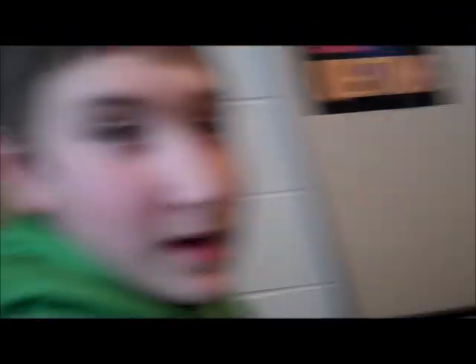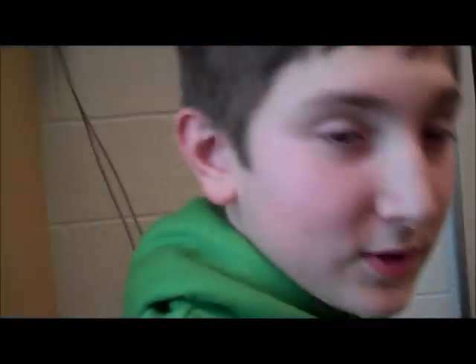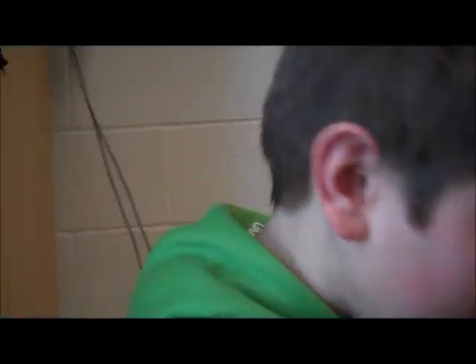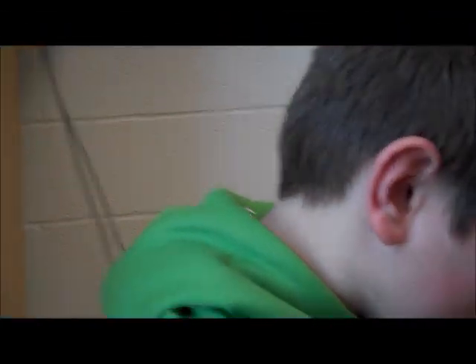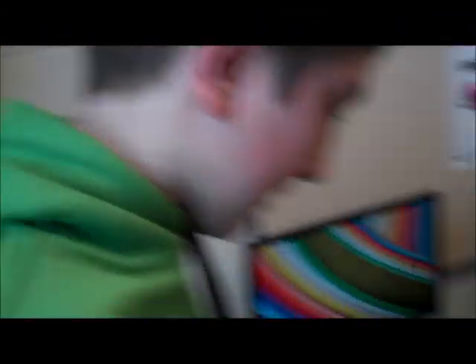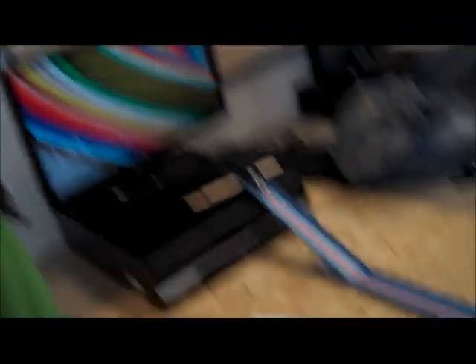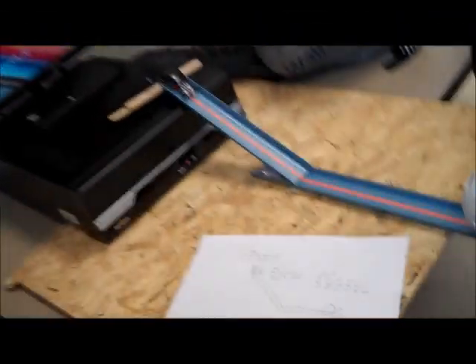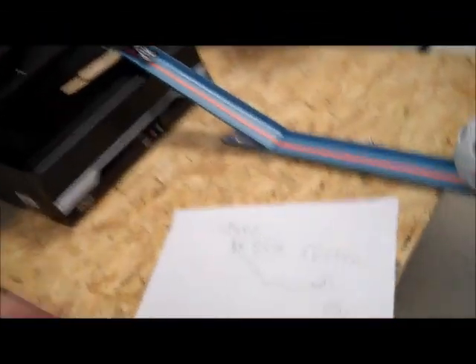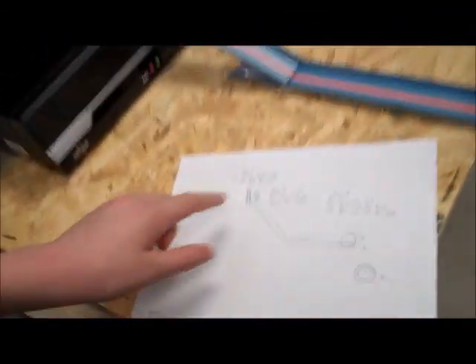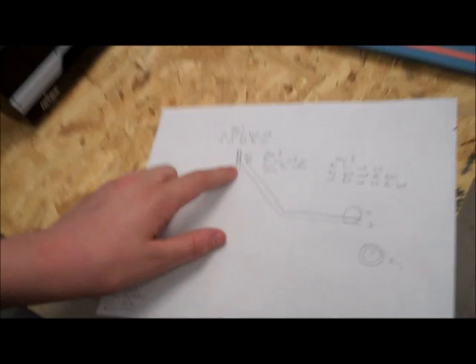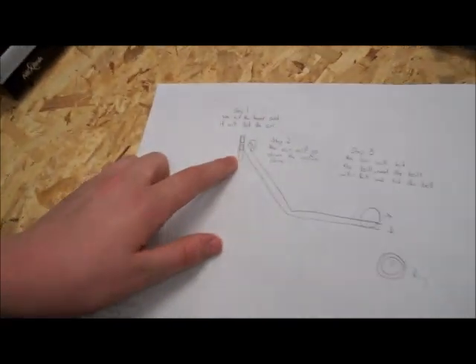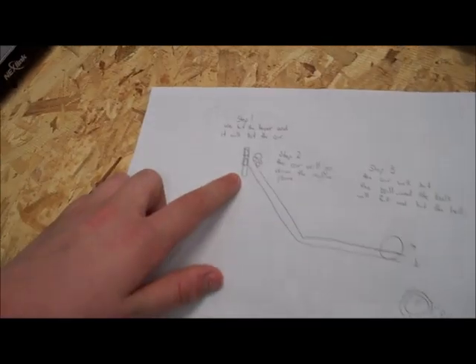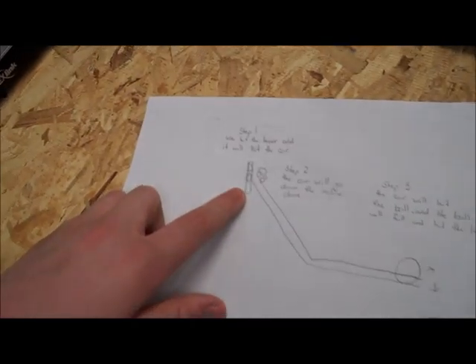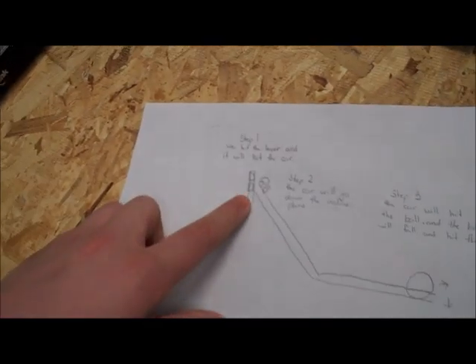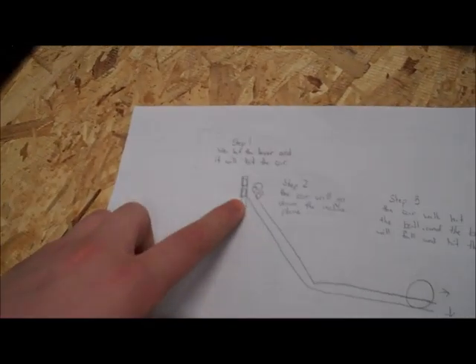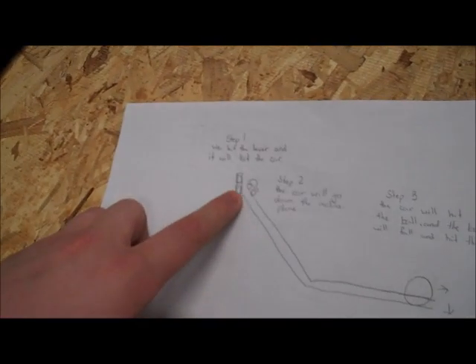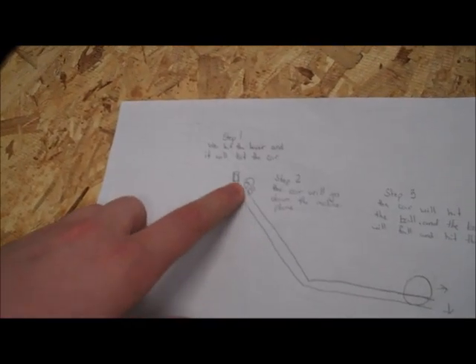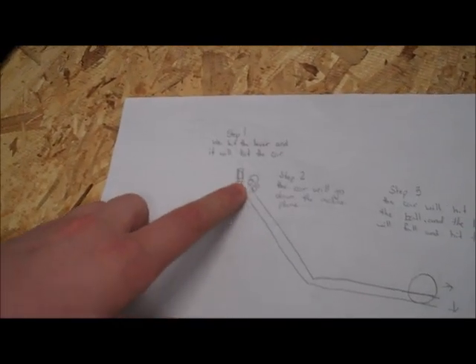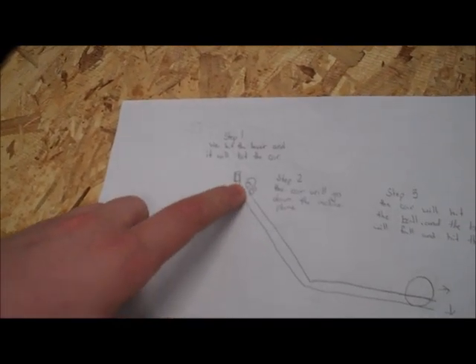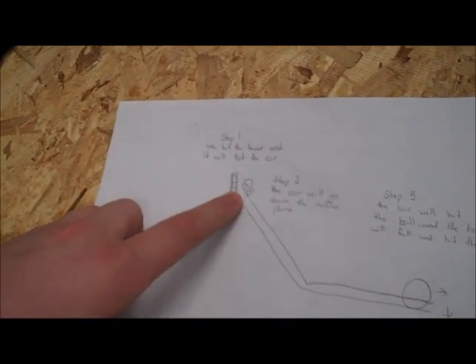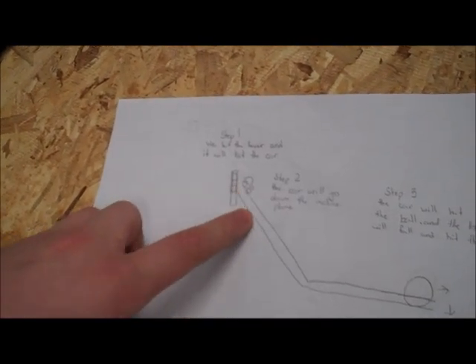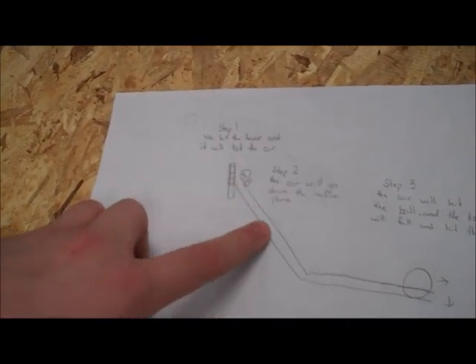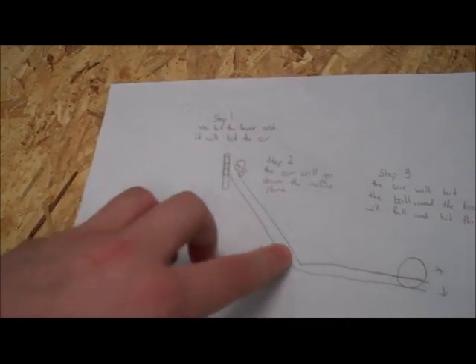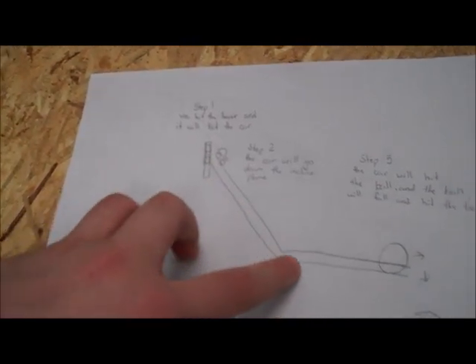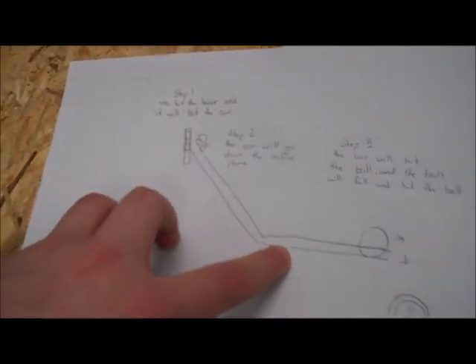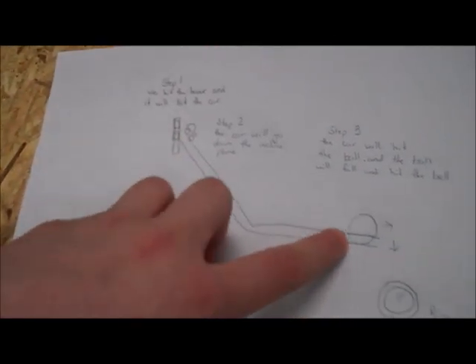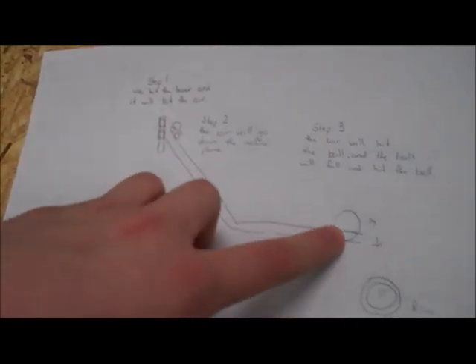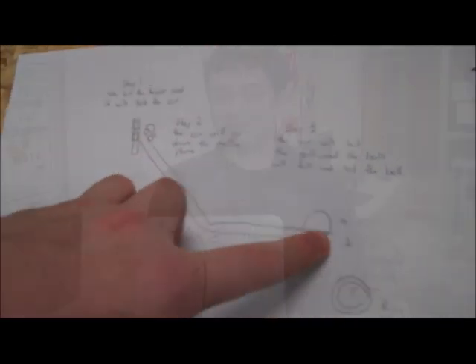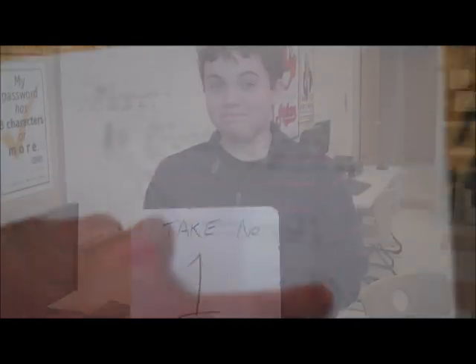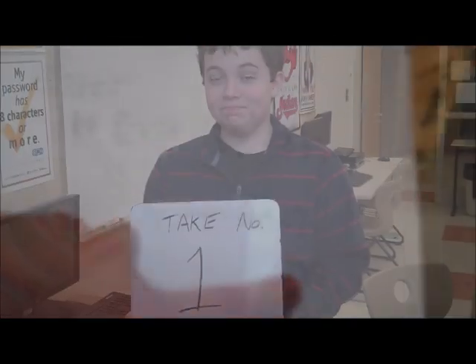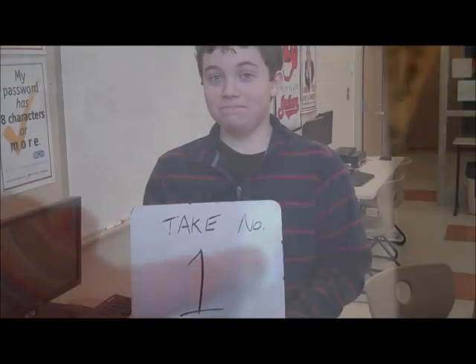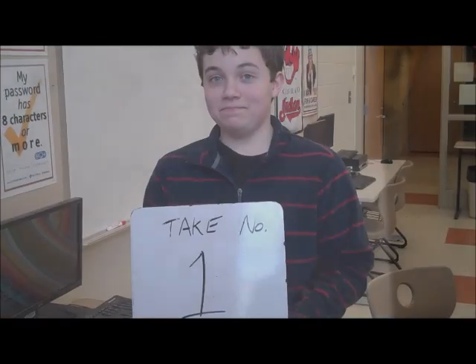I'm Thomas. This is the Rube Goldberg project. This is a lever. It's going to hit the car. The car is going to get on the incline plane, hit the ball, and then ring the bell.